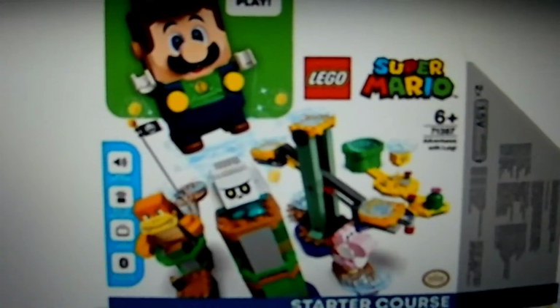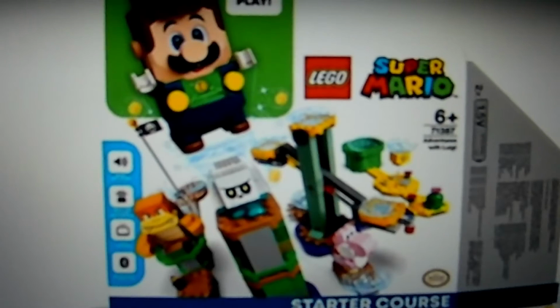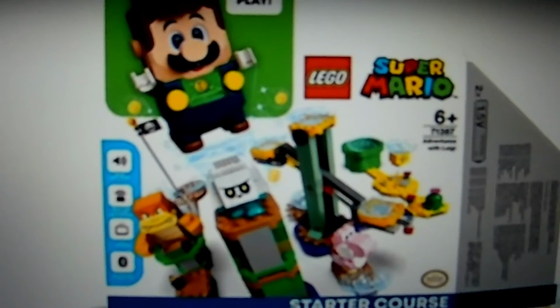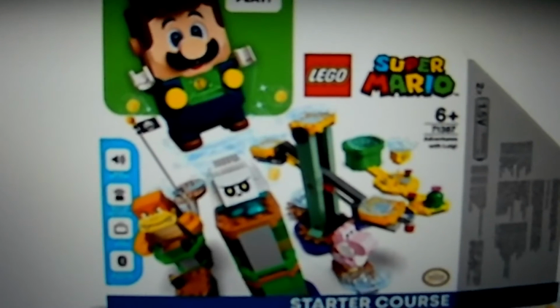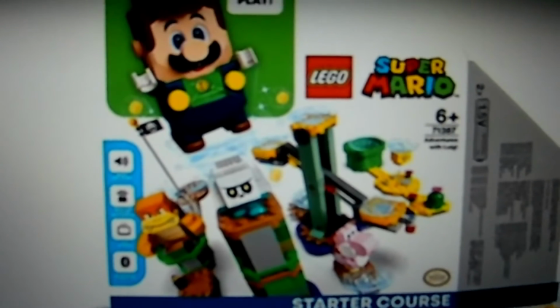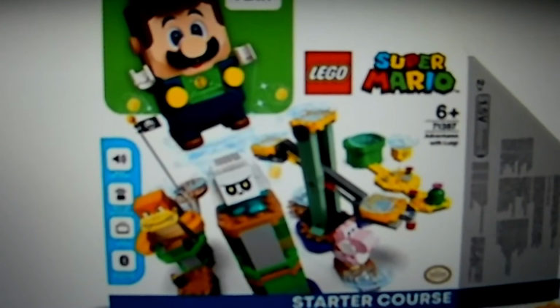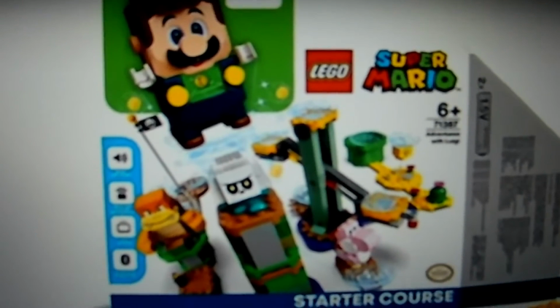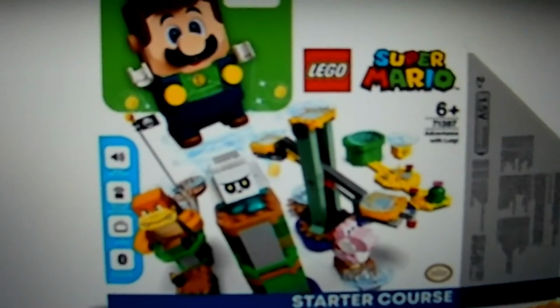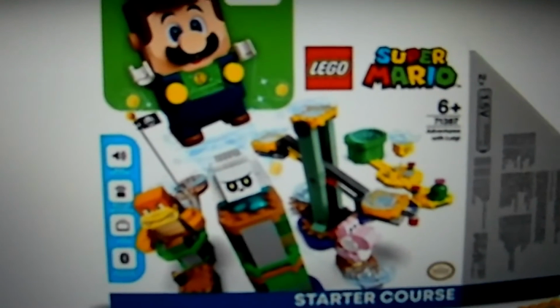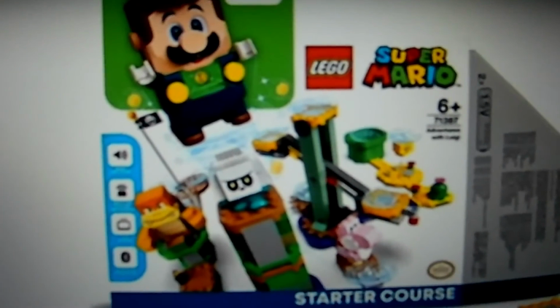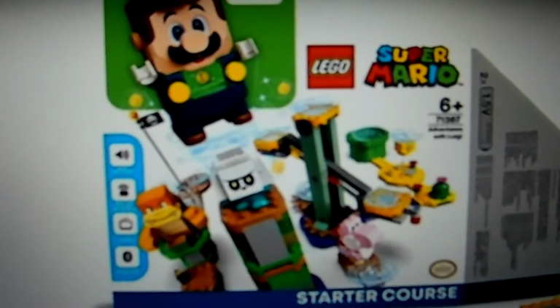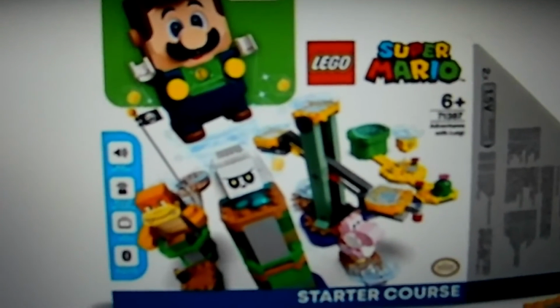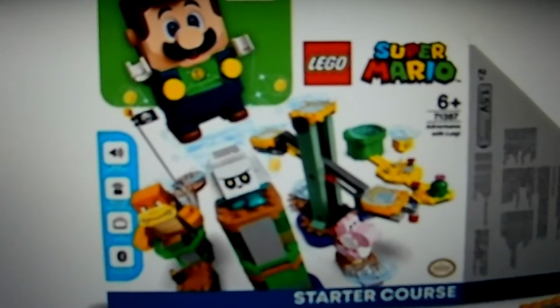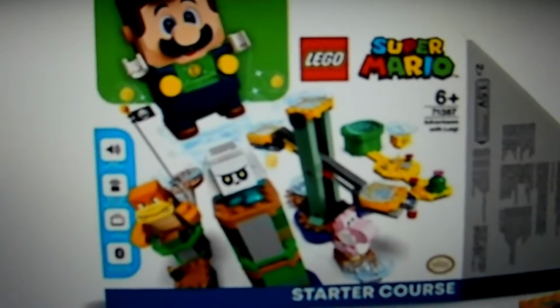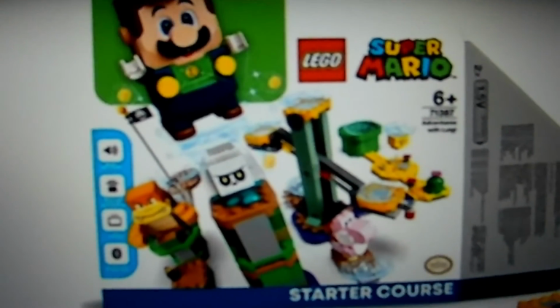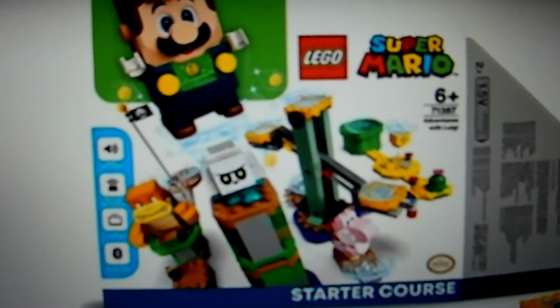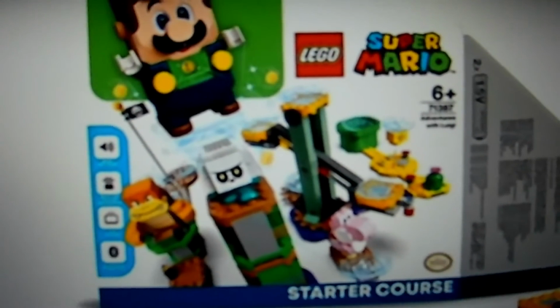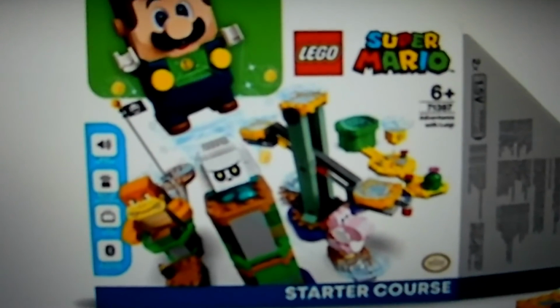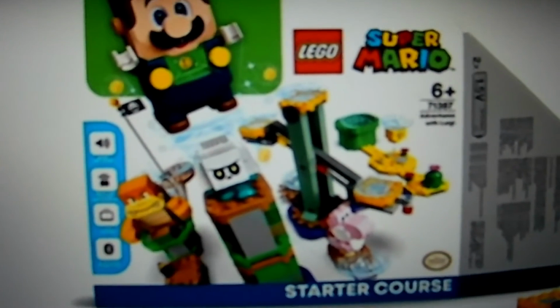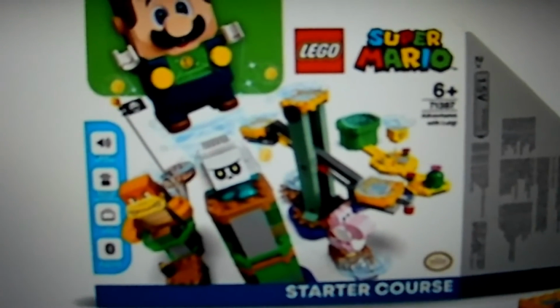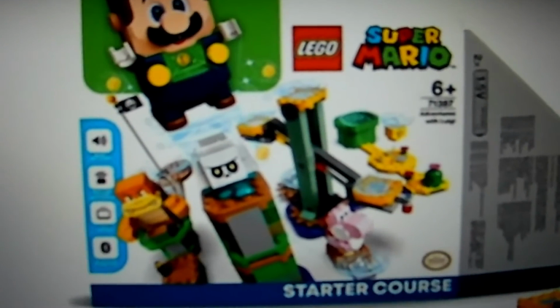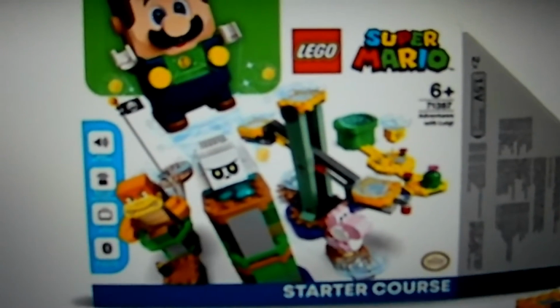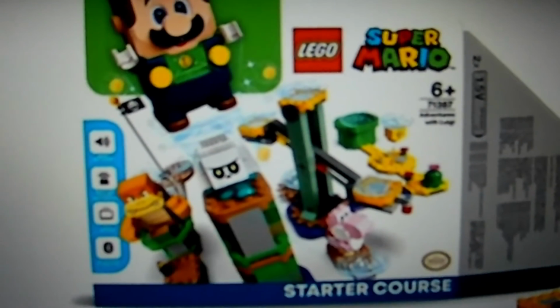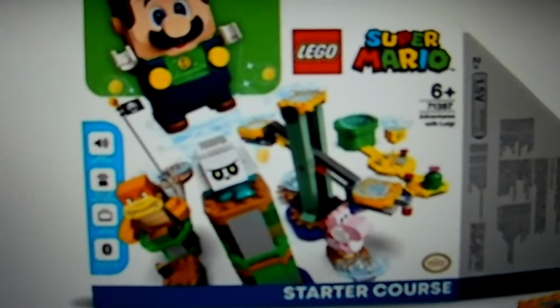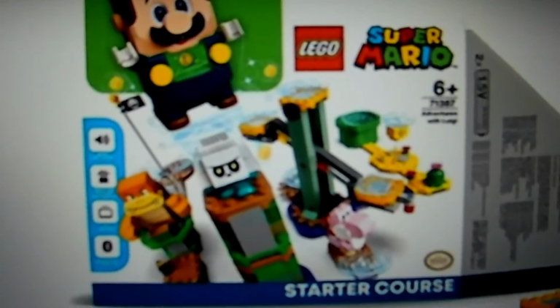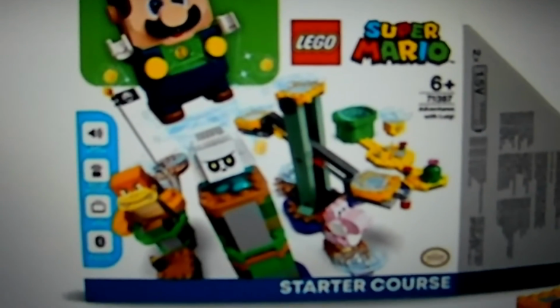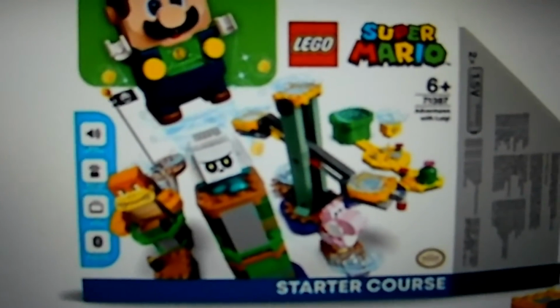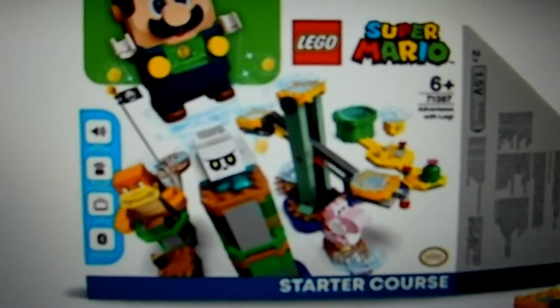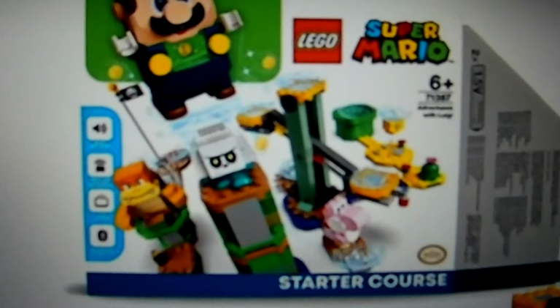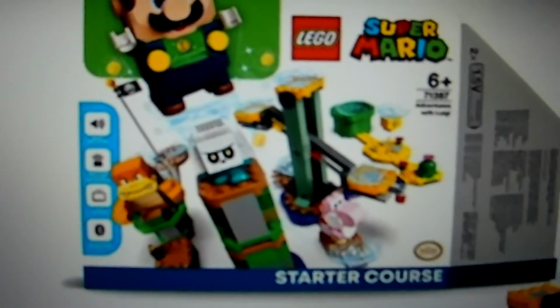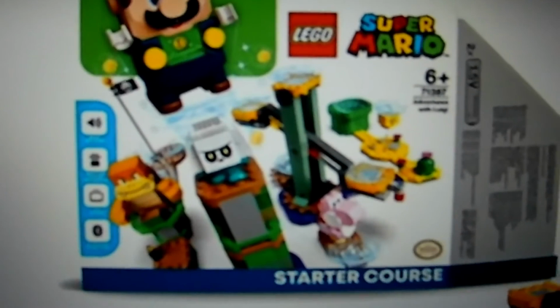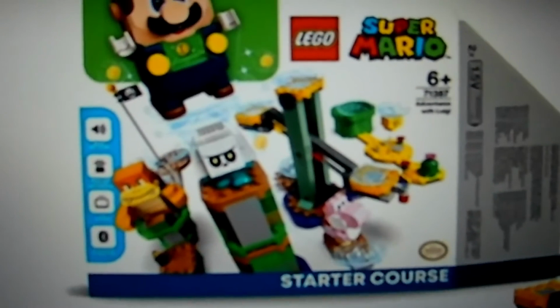Here's the box, just like the Lego Mario starter course — very nice.